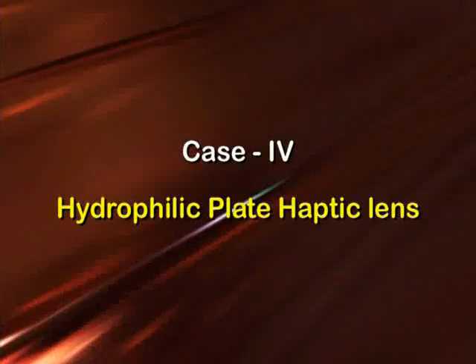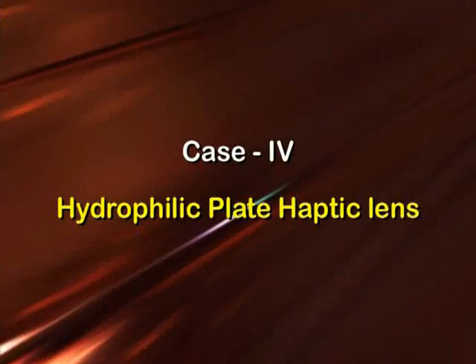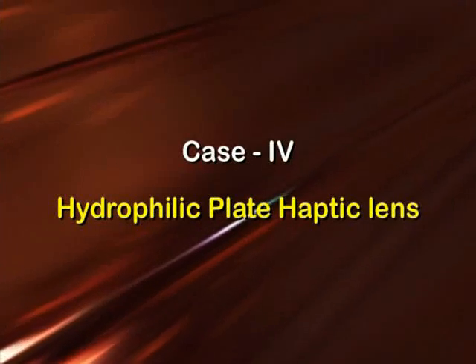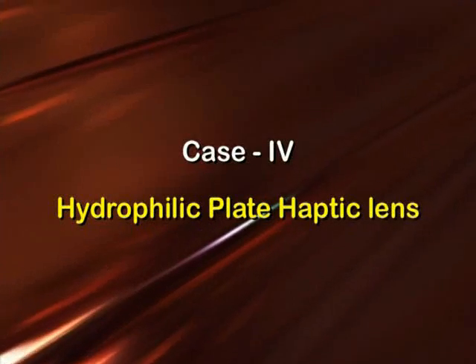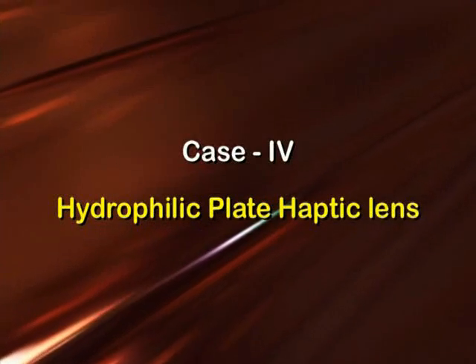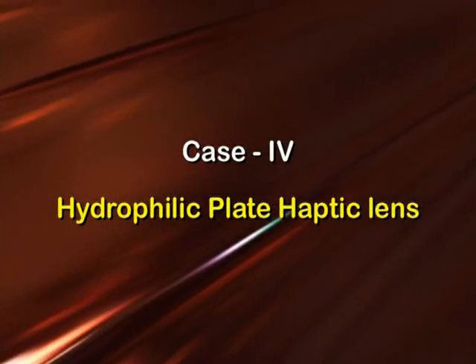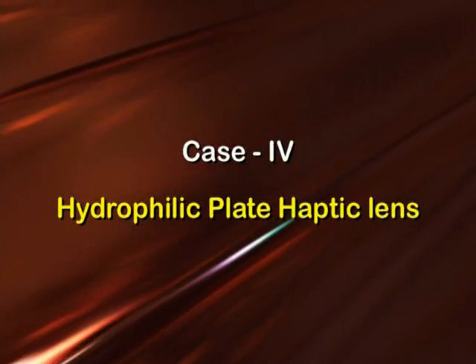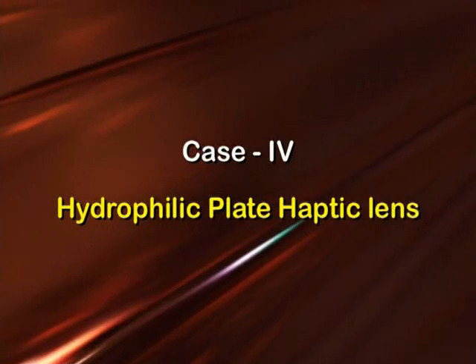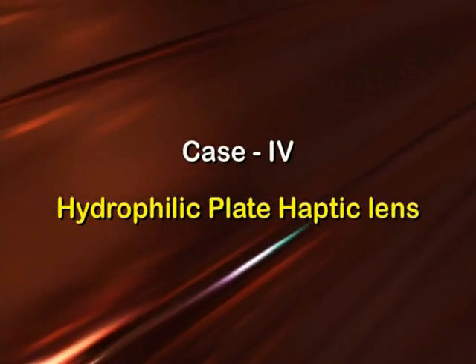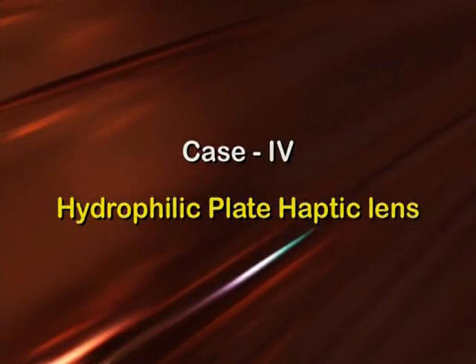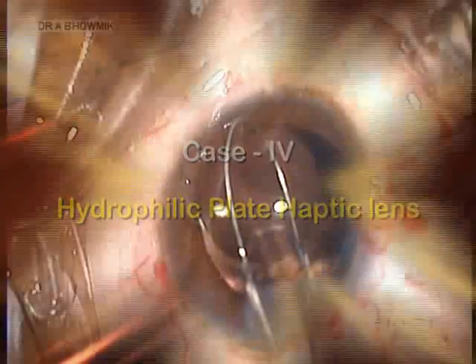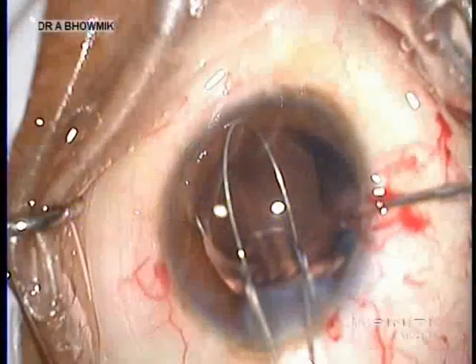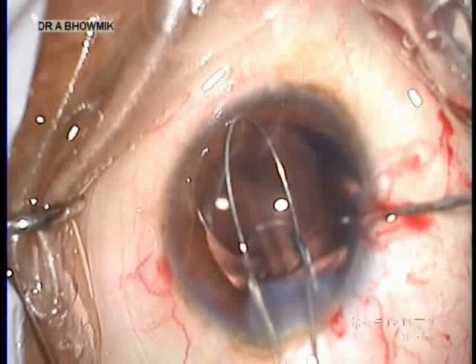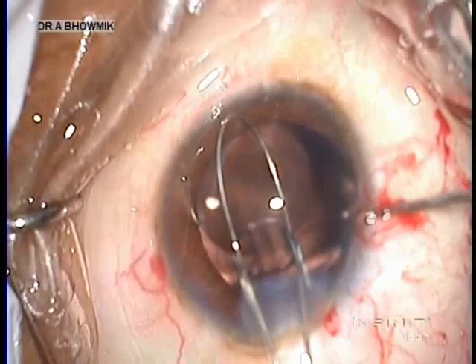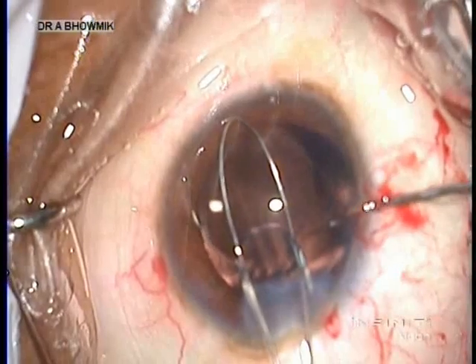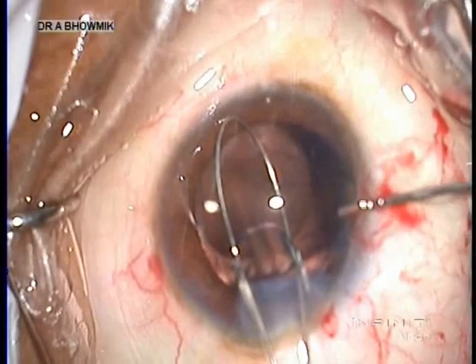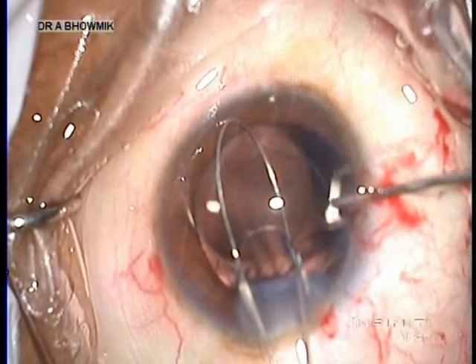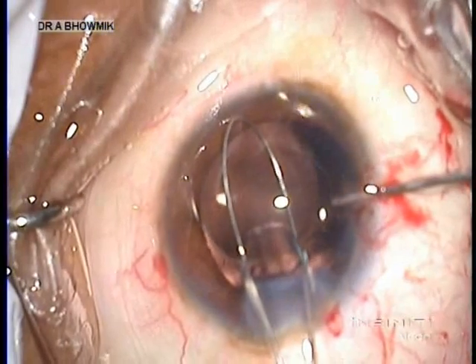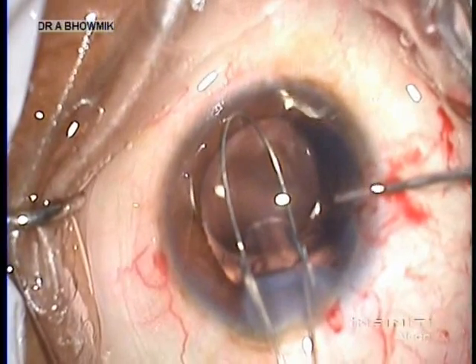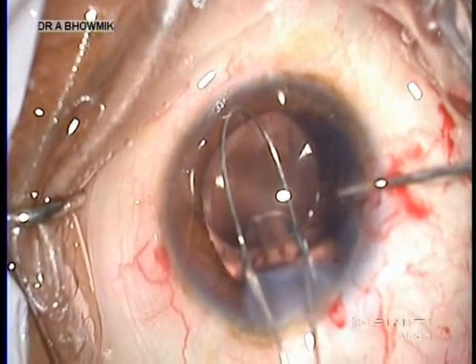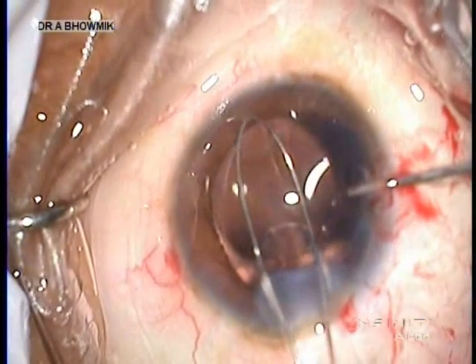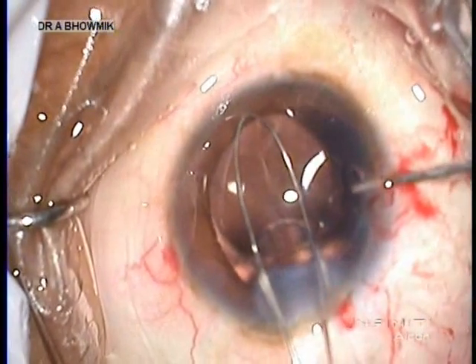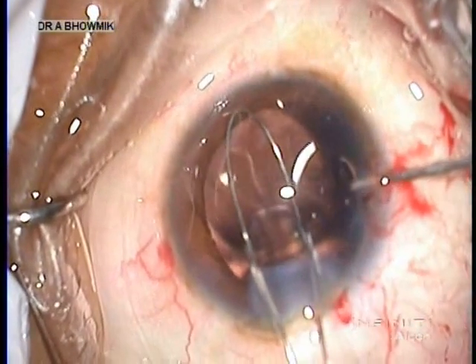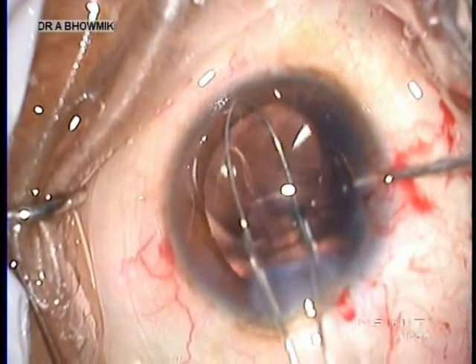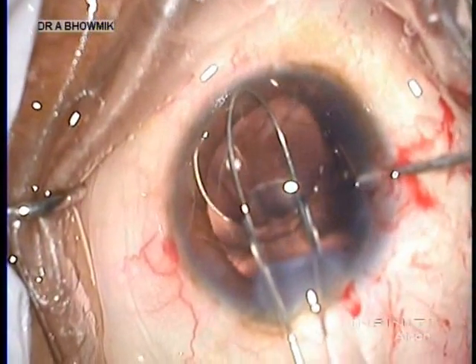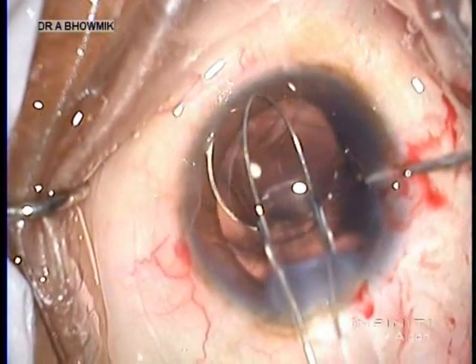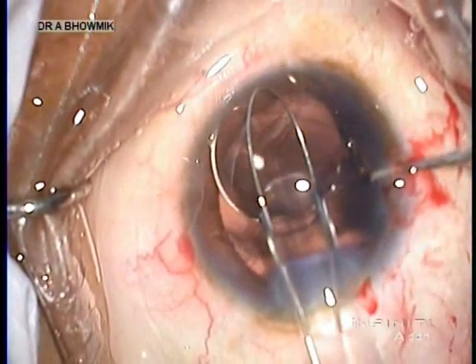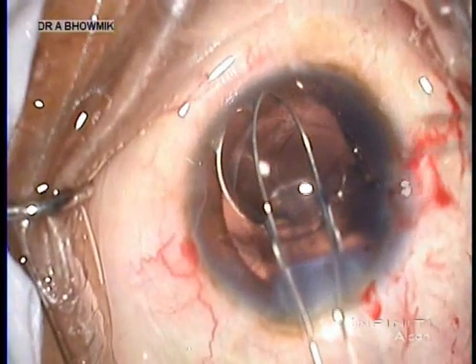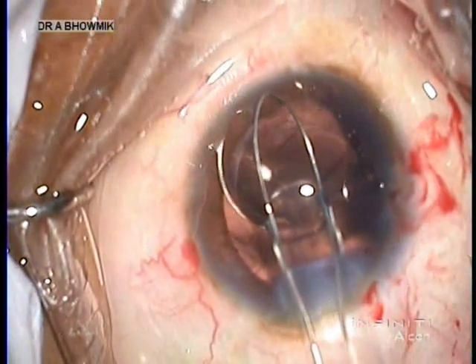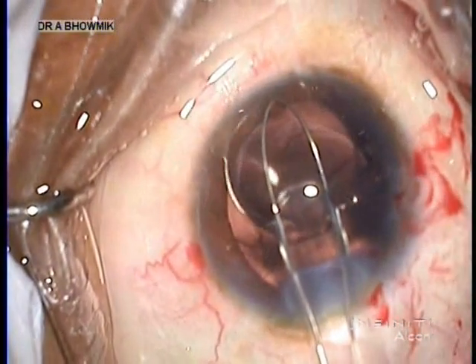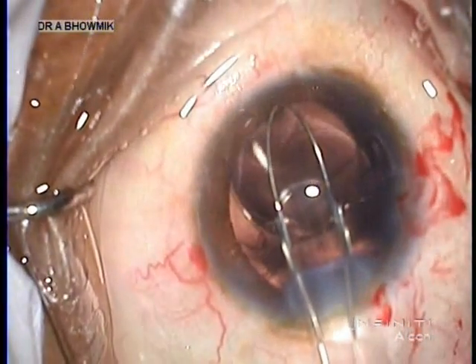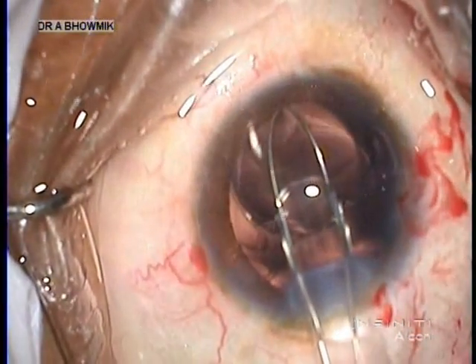A similar technique was followed for the explantation of a hydrophilic lens with a plate haptic design.